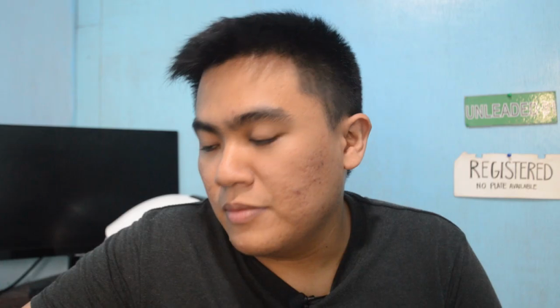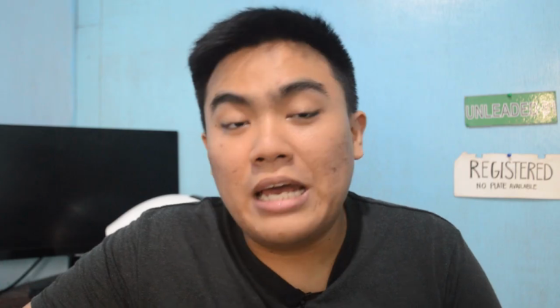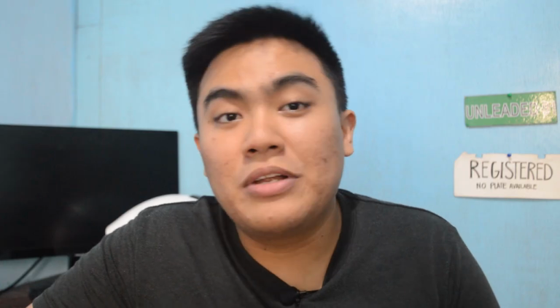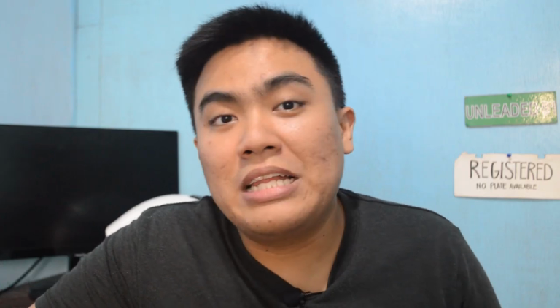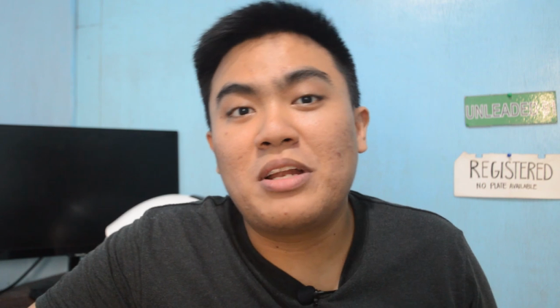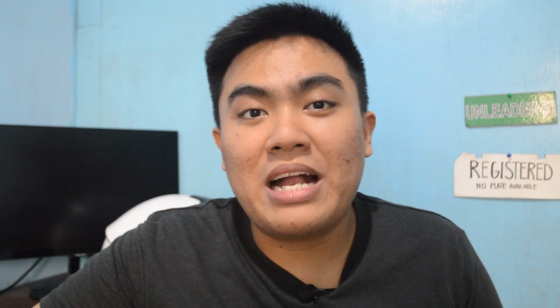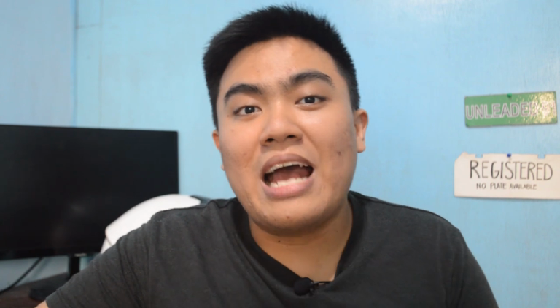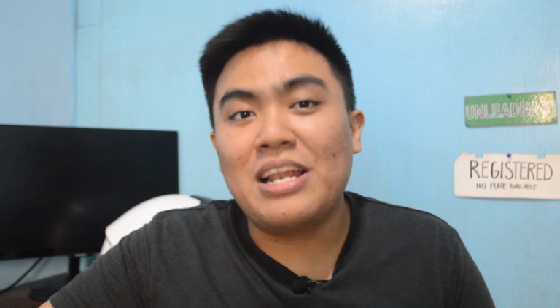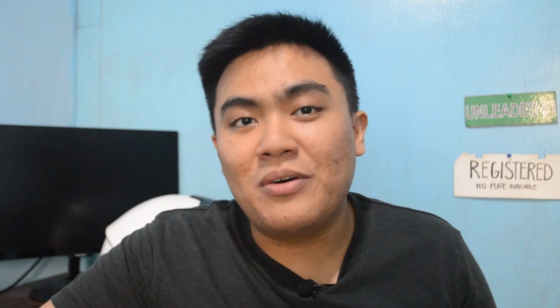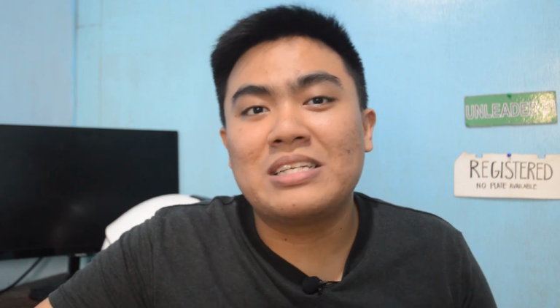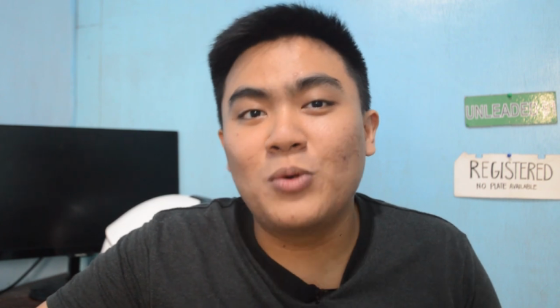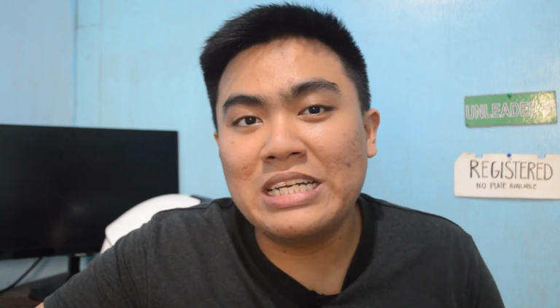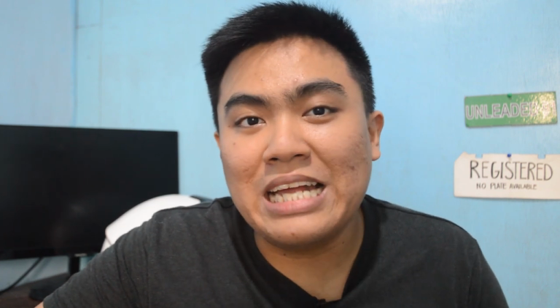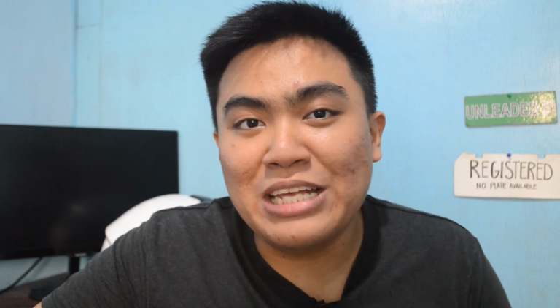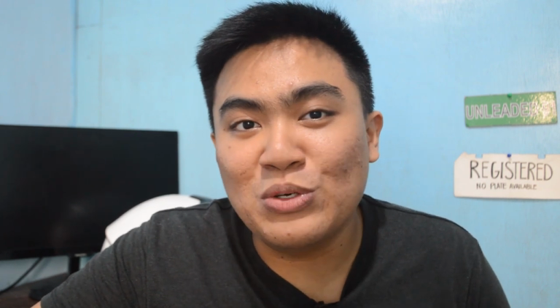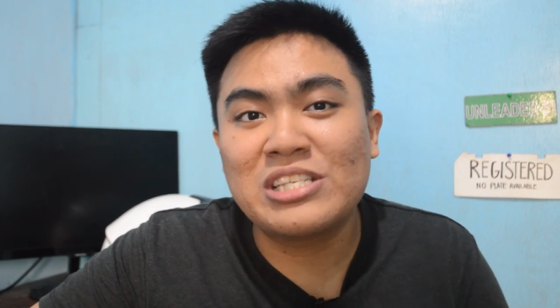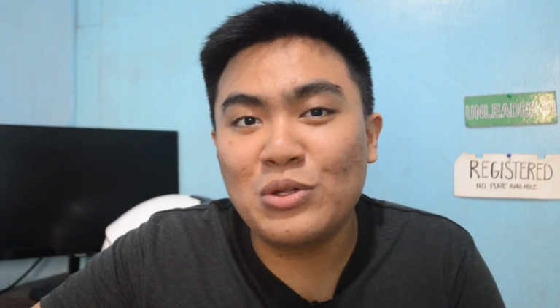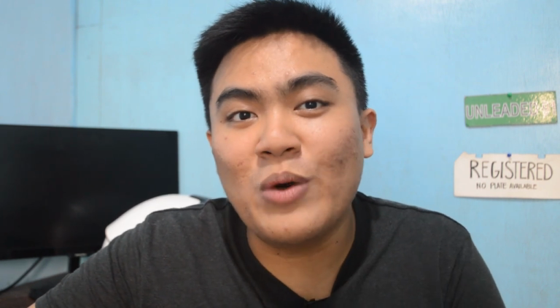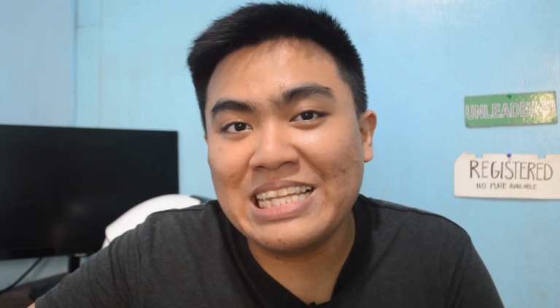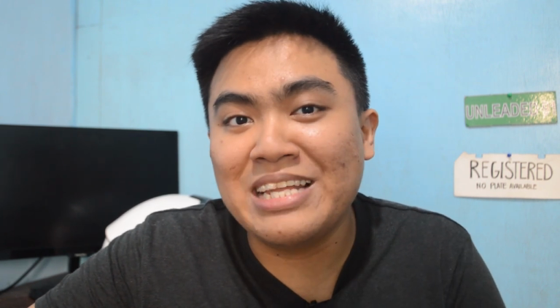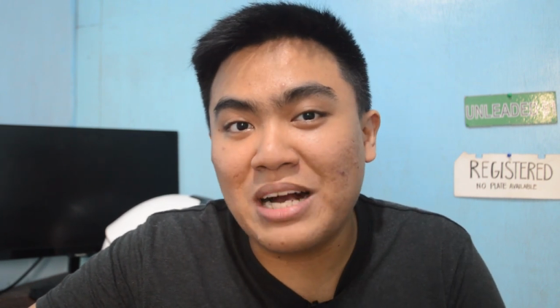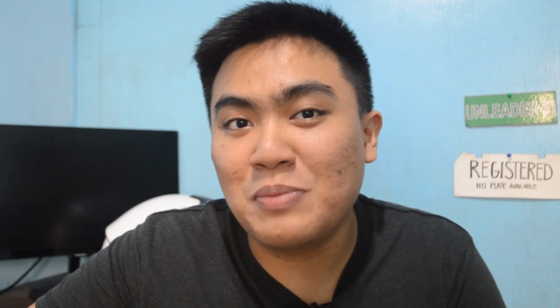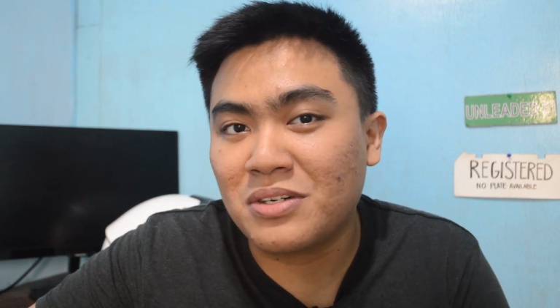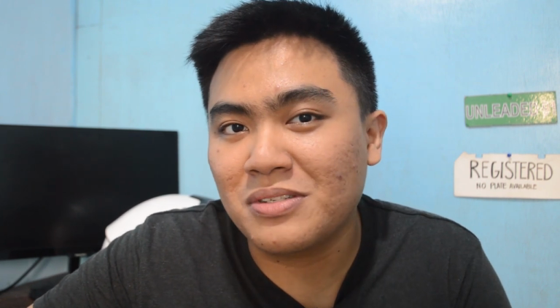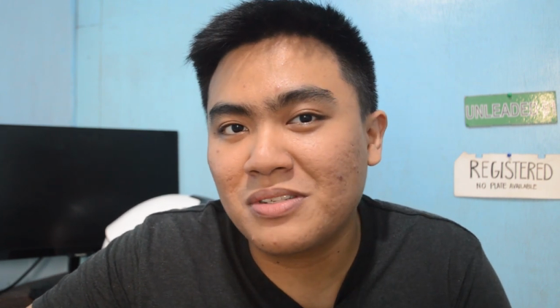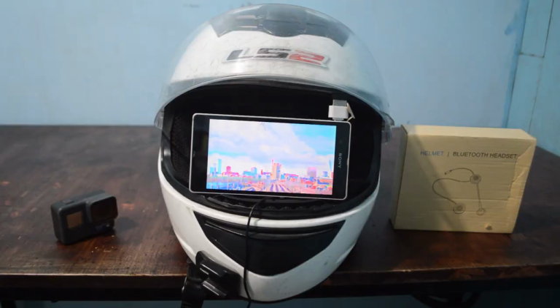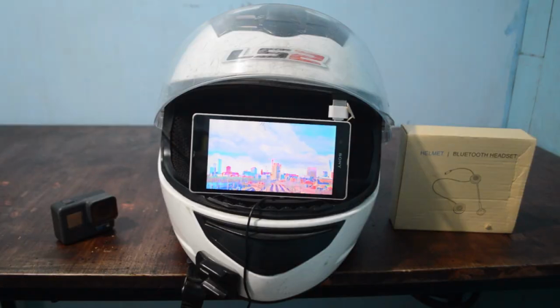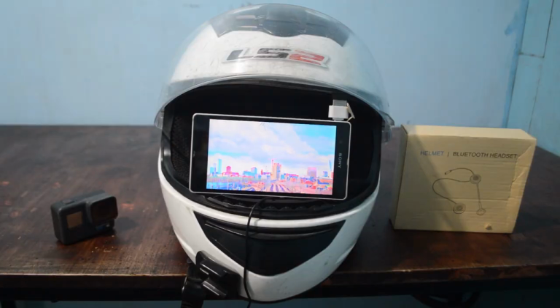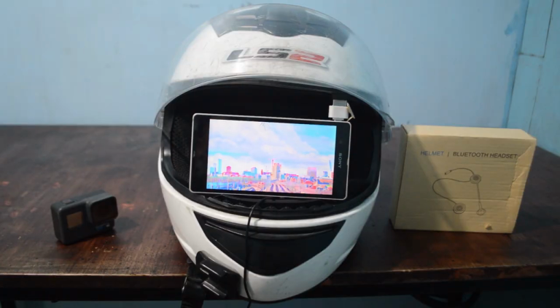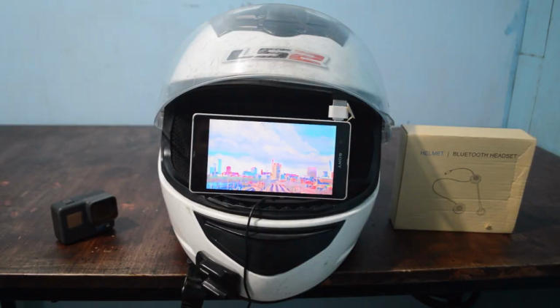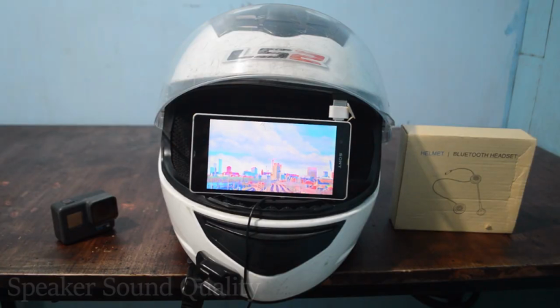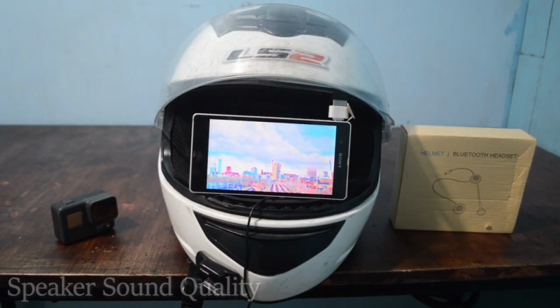Ito na, dito na magkakatalo. Subukan na natin yung sound quality ng mga speakers. Music.